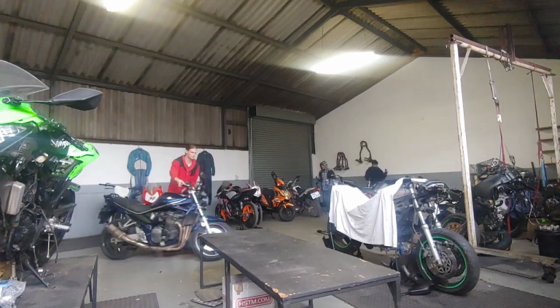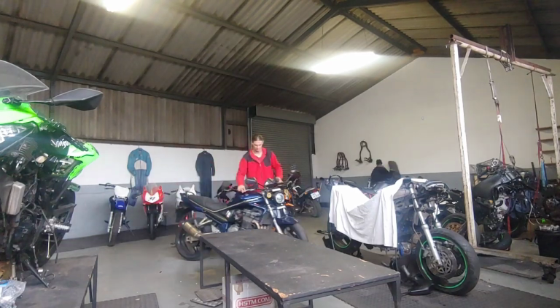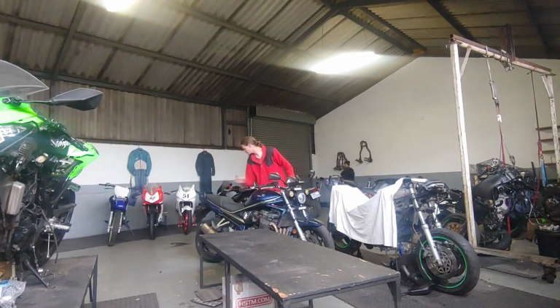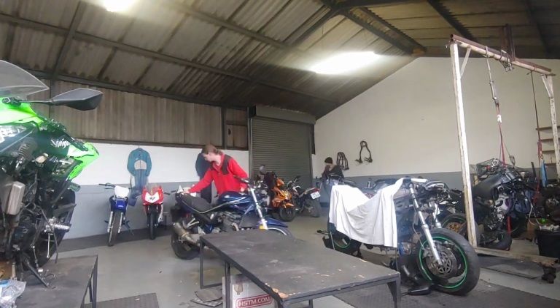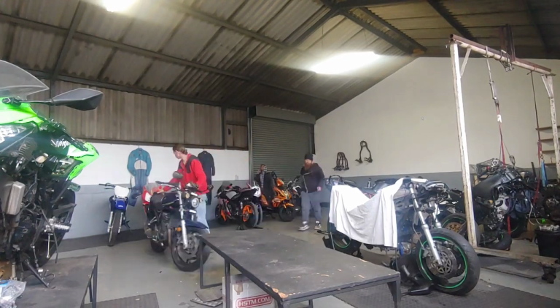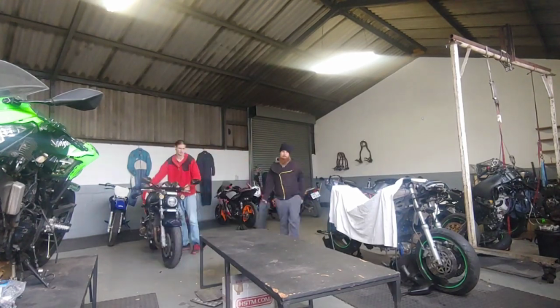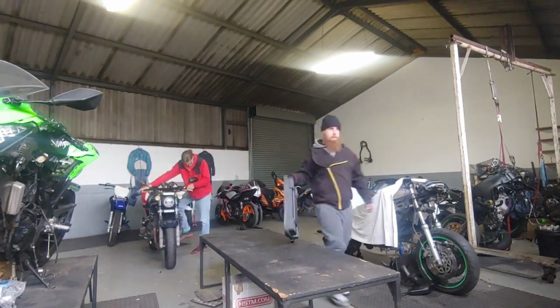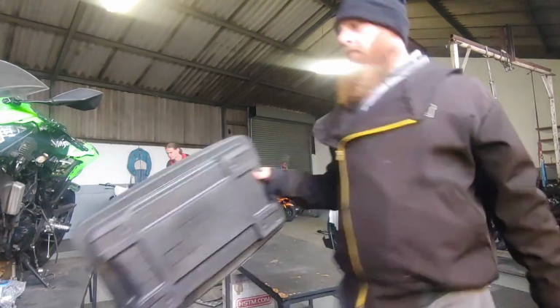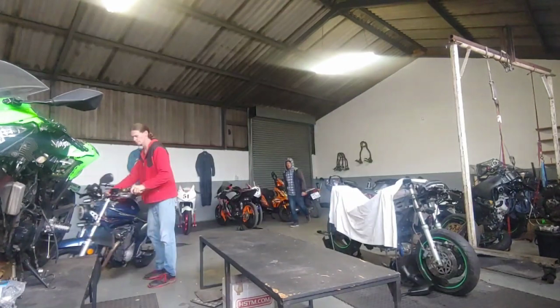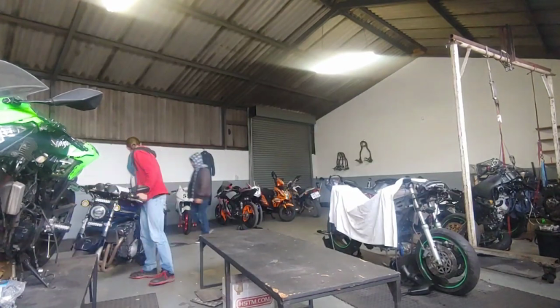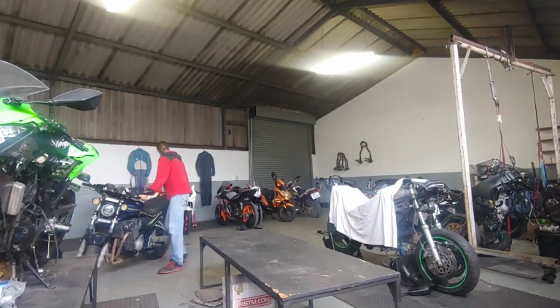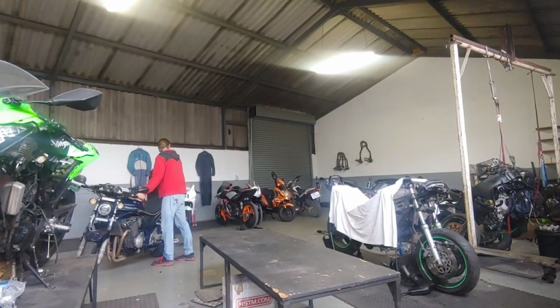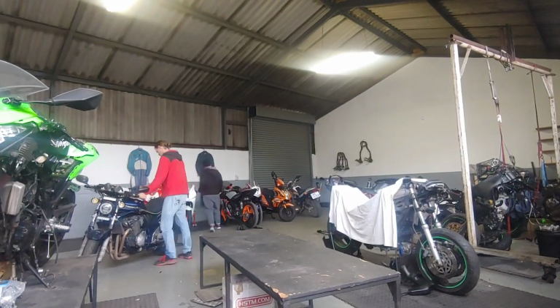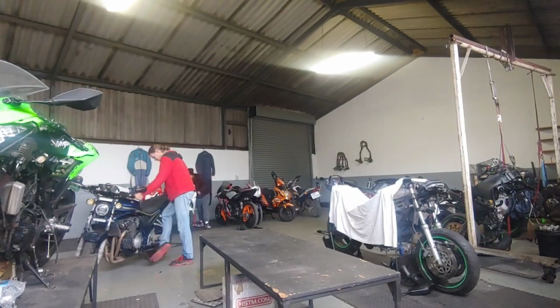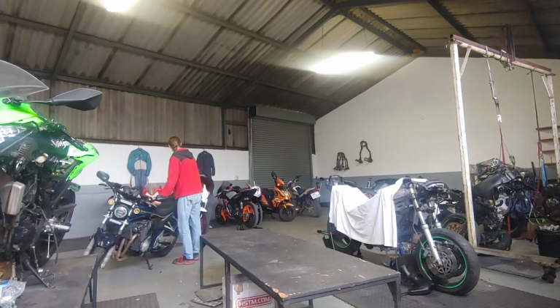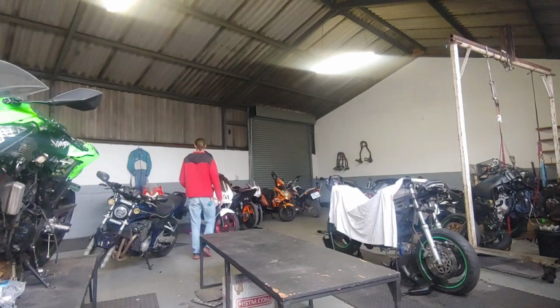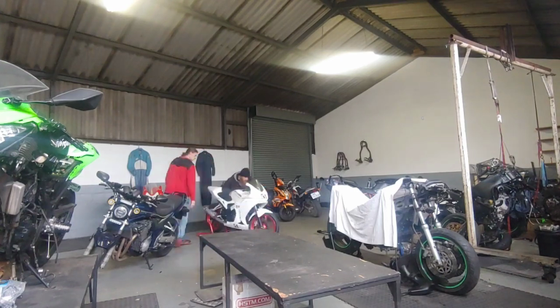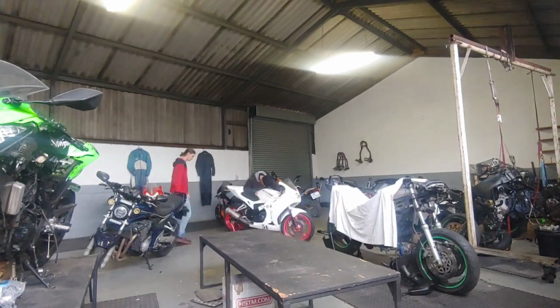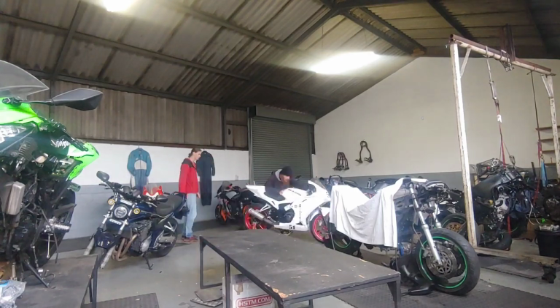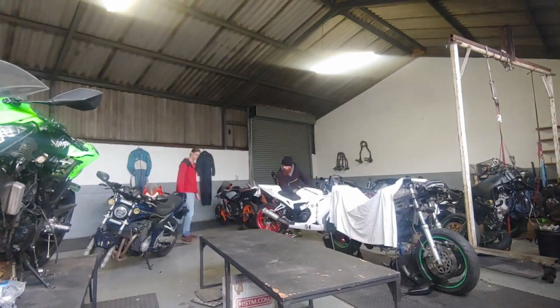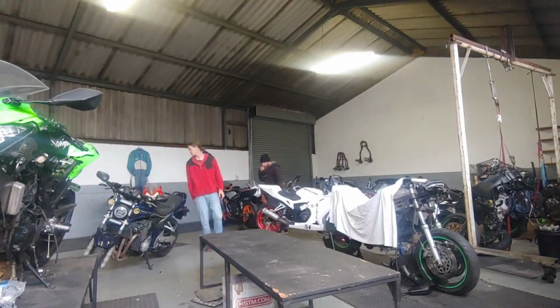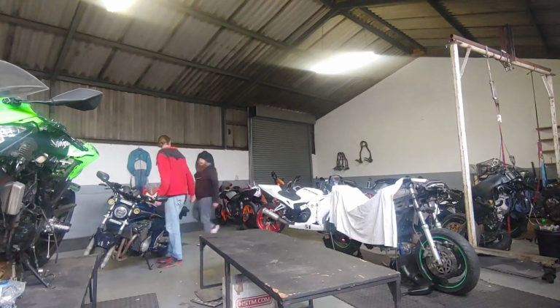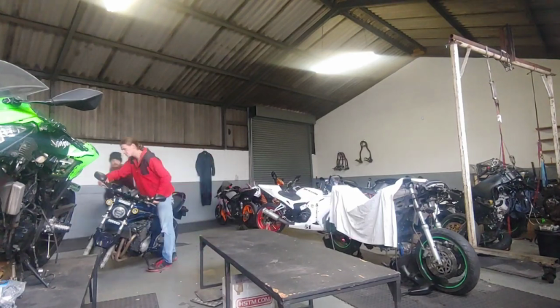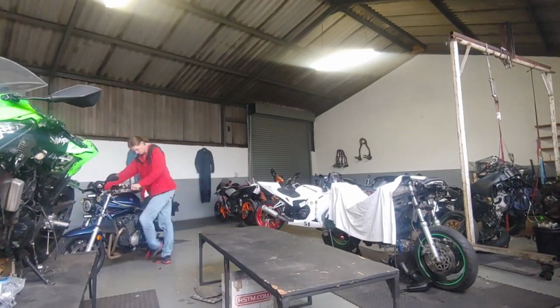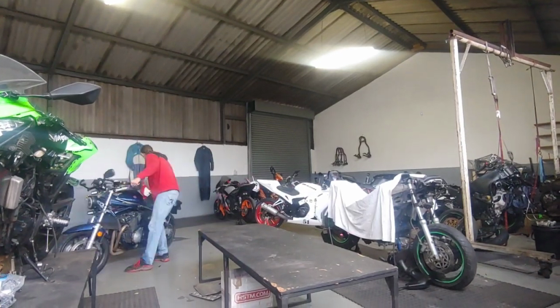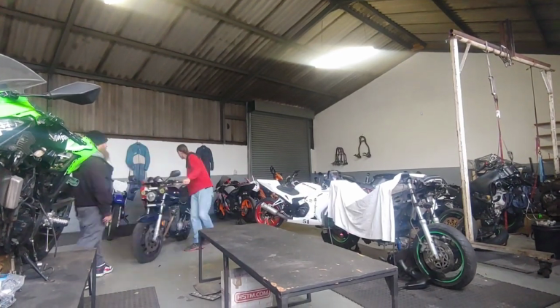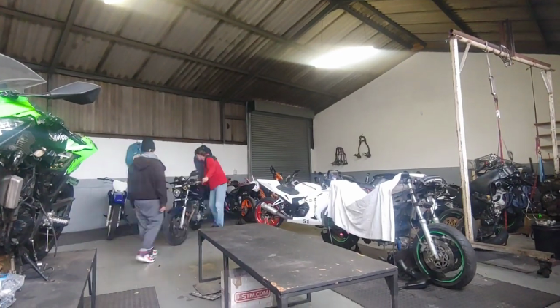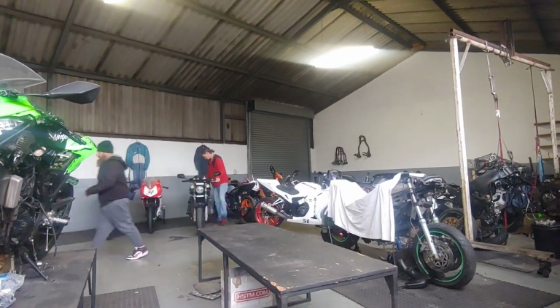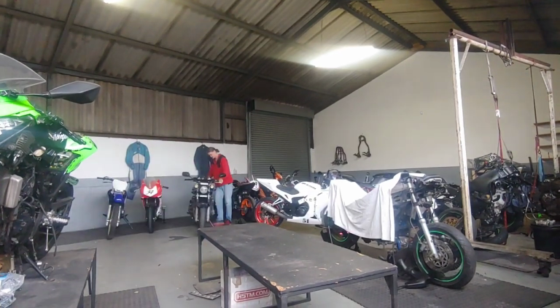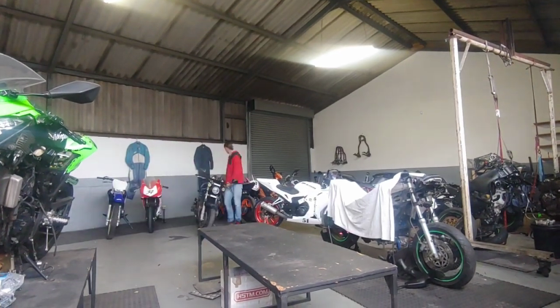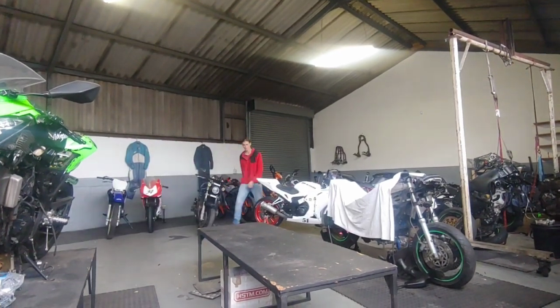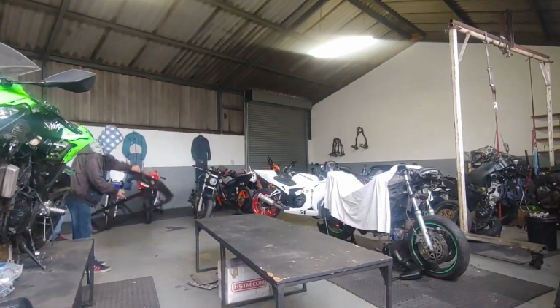Before we could actually get started working on the bike, we first had to get it up onto the workbench.